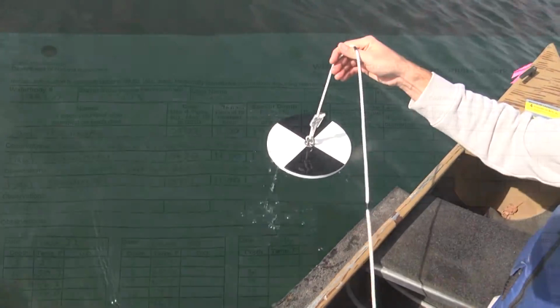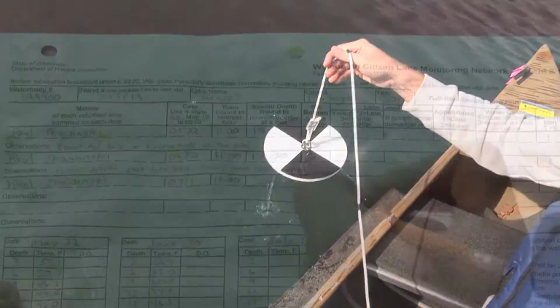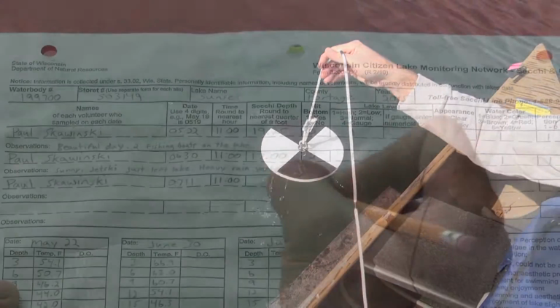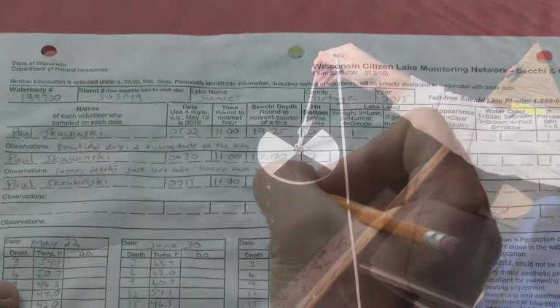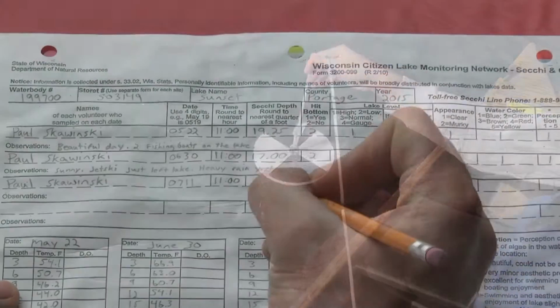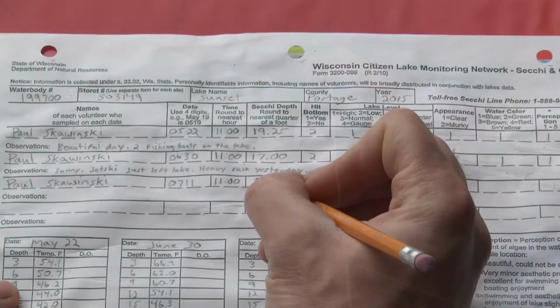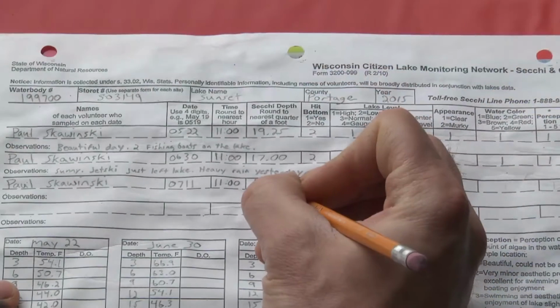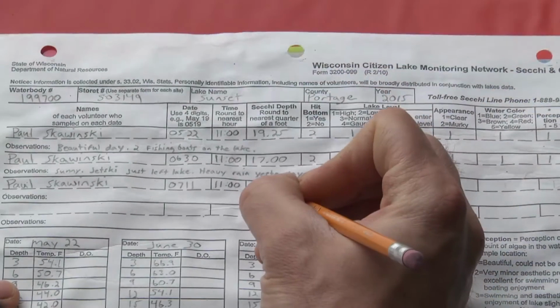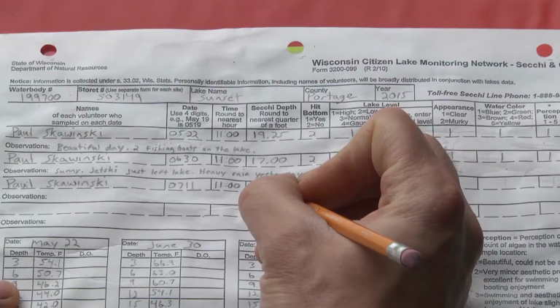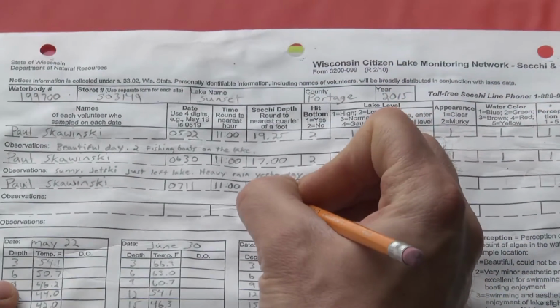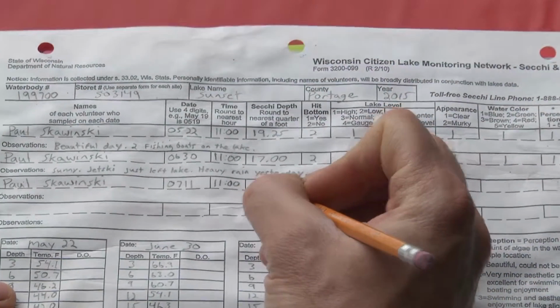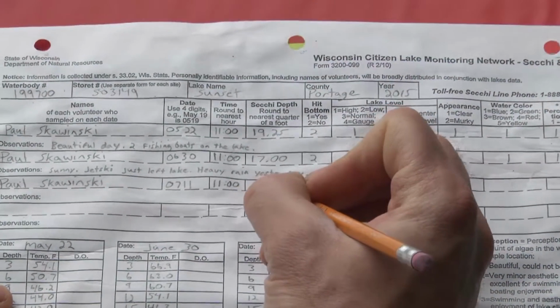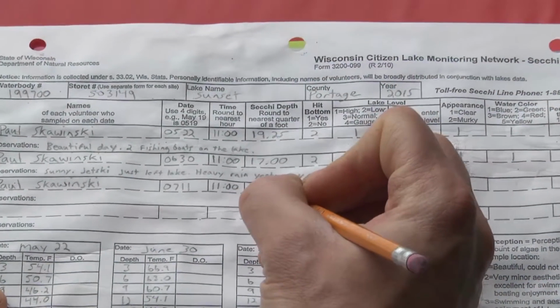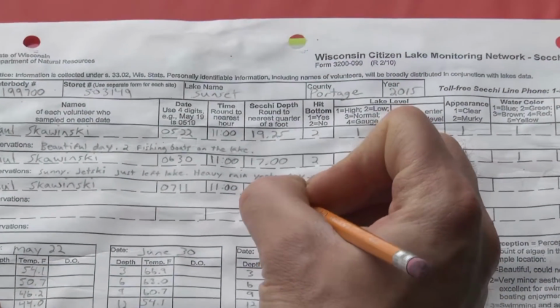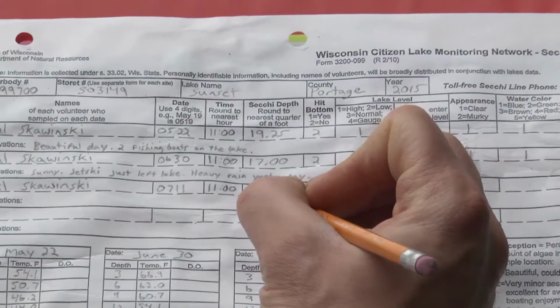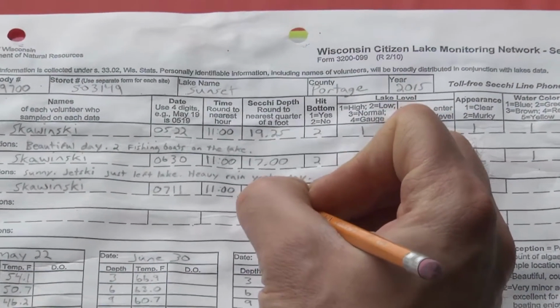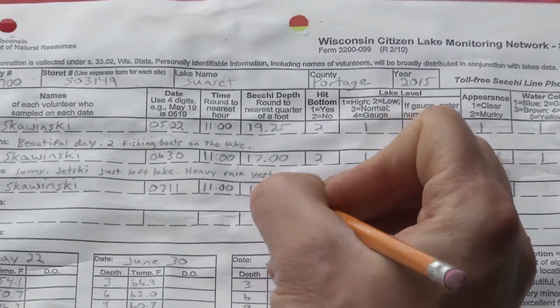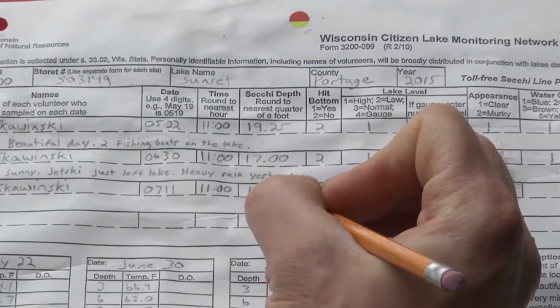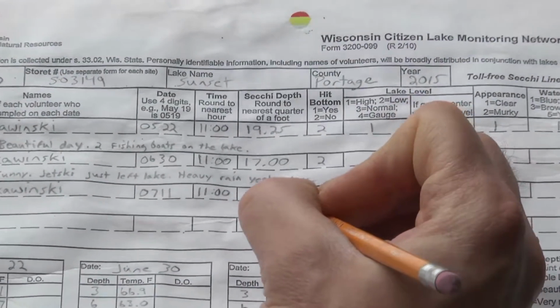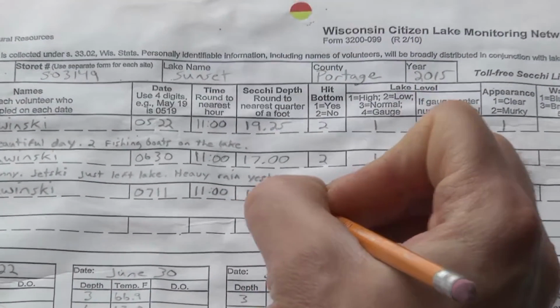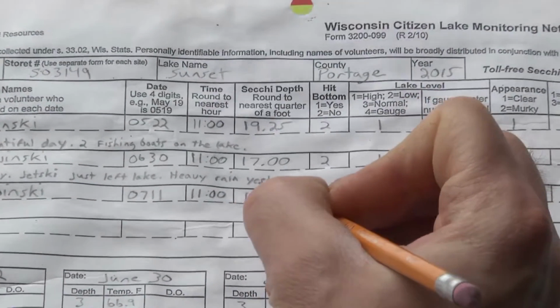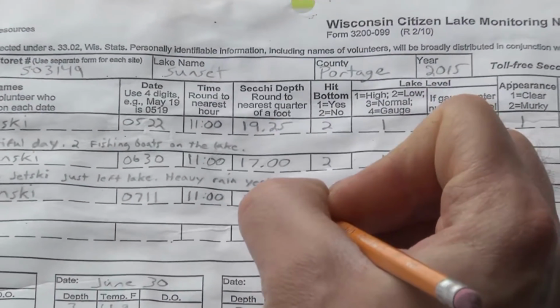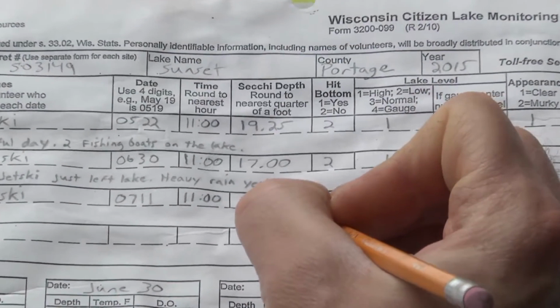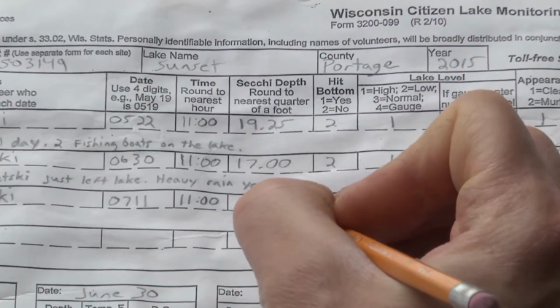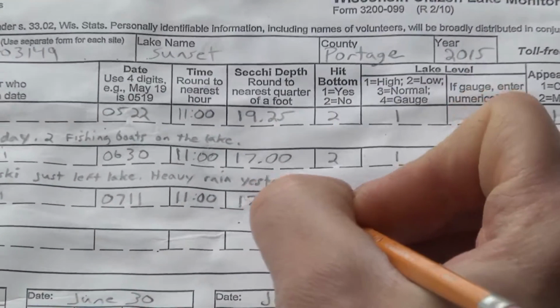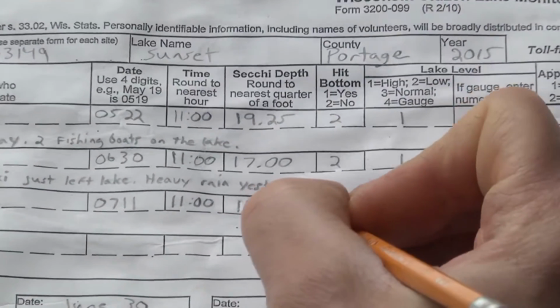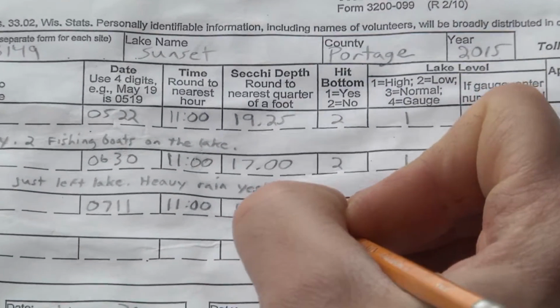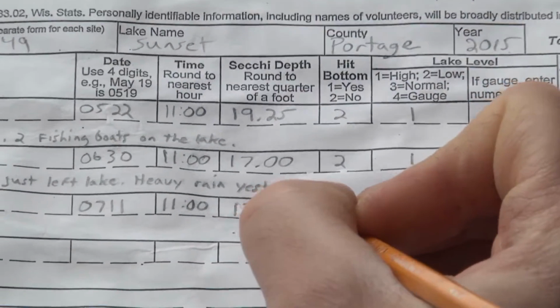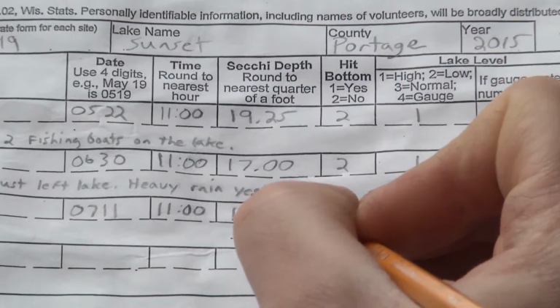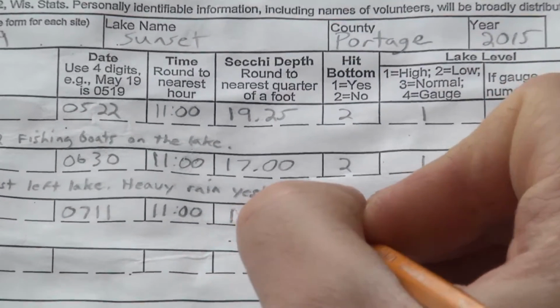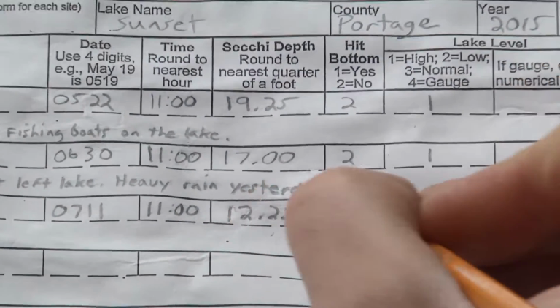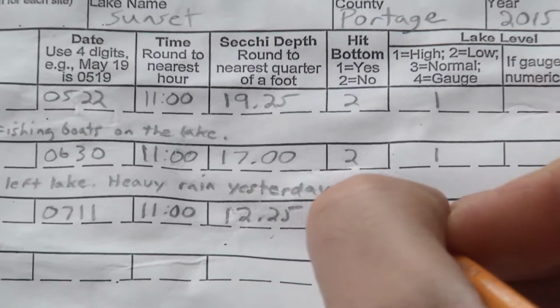Once you reach the disc, record this number on your data sheet, rounded to the nearest quarter foot.